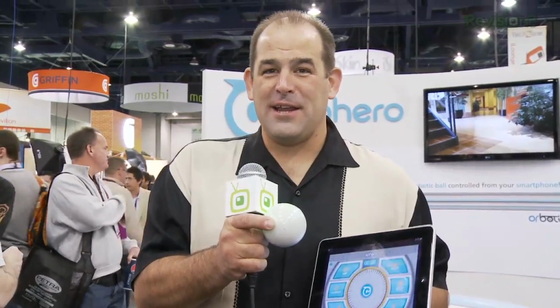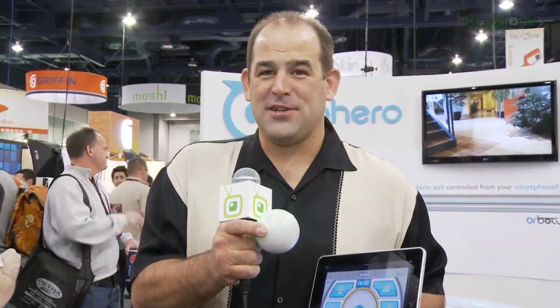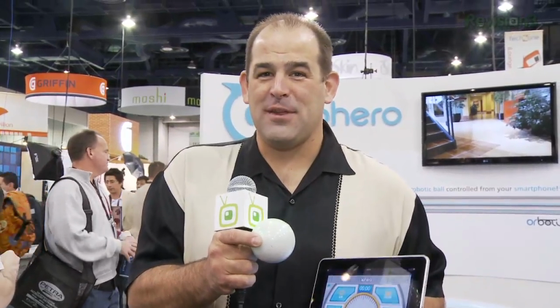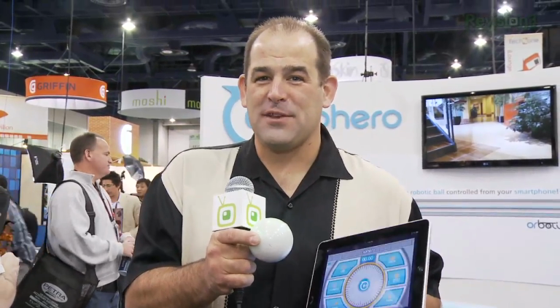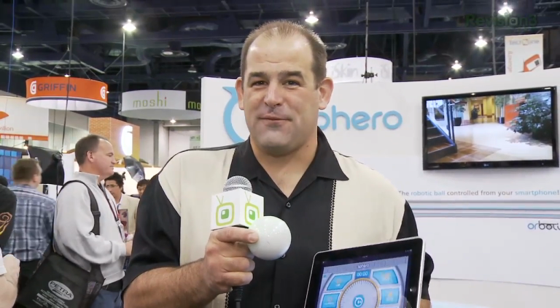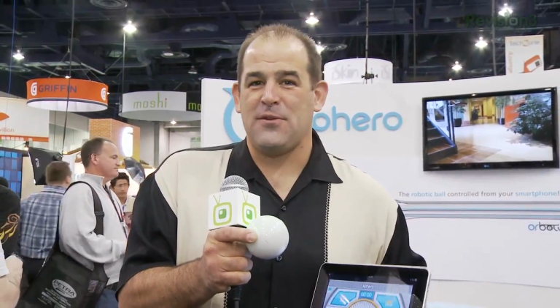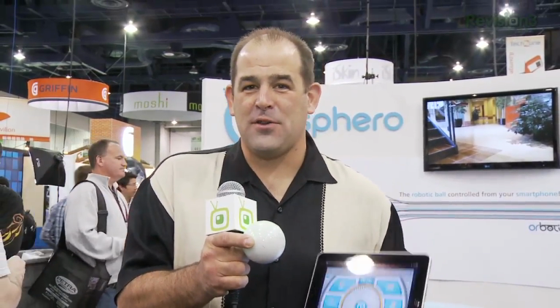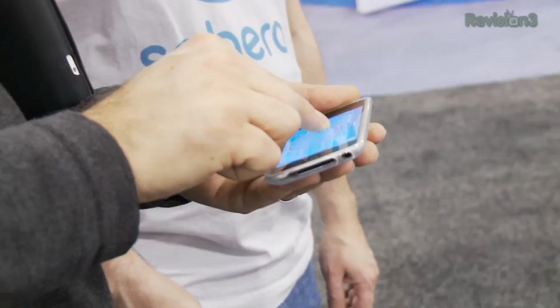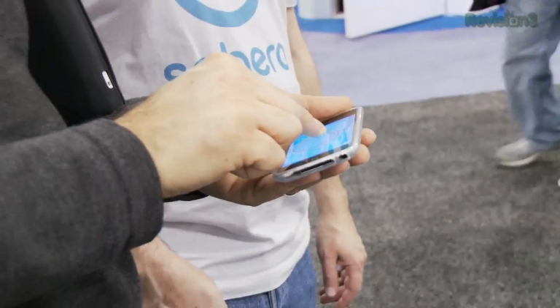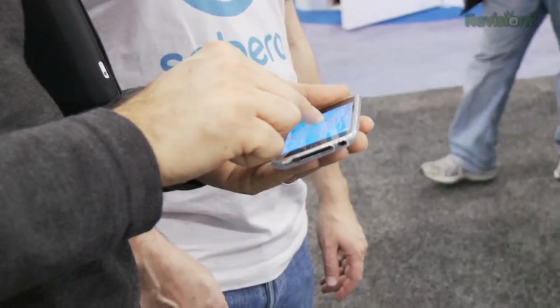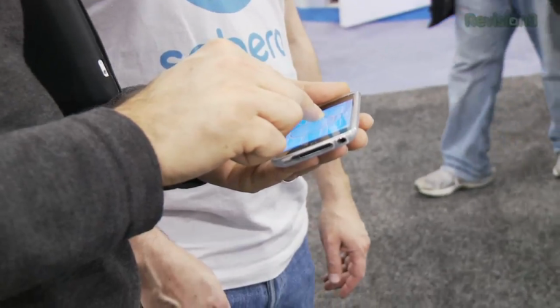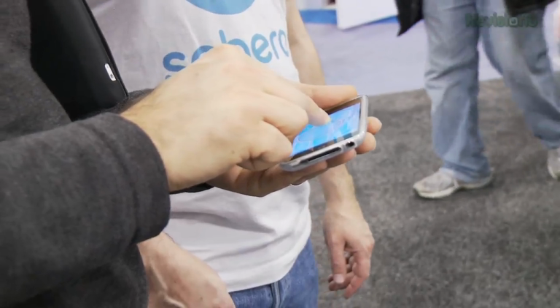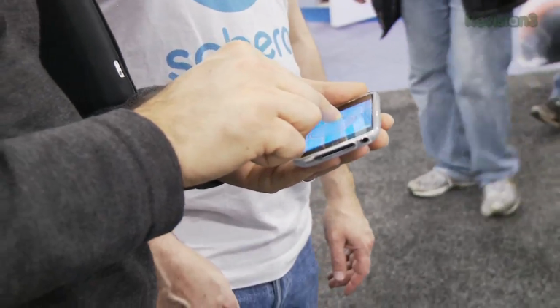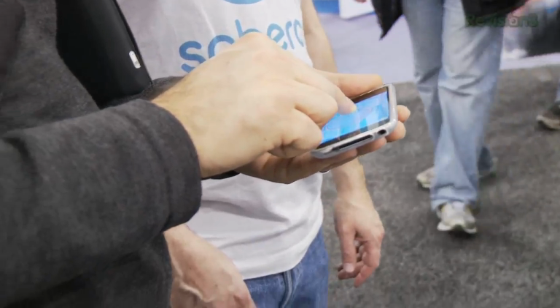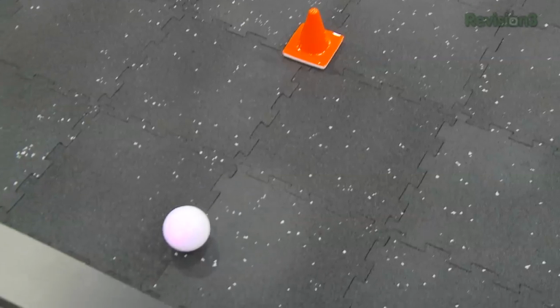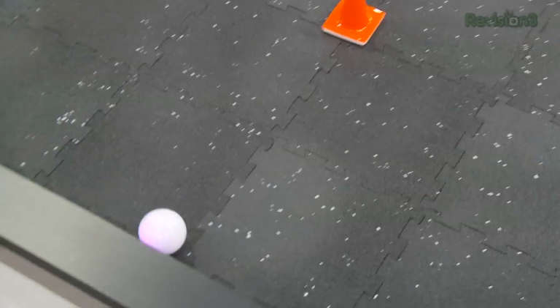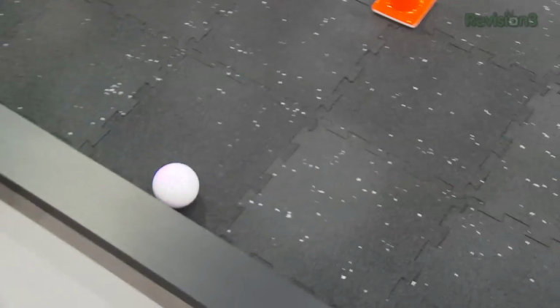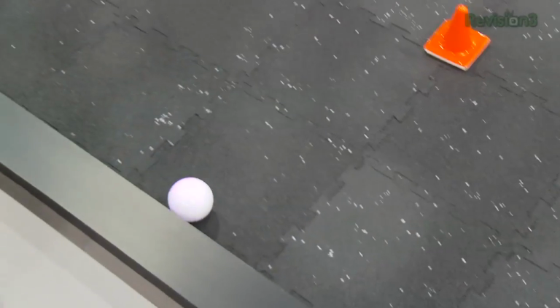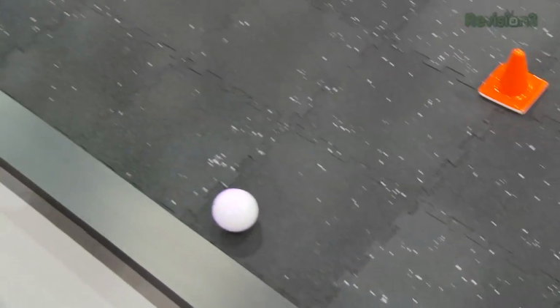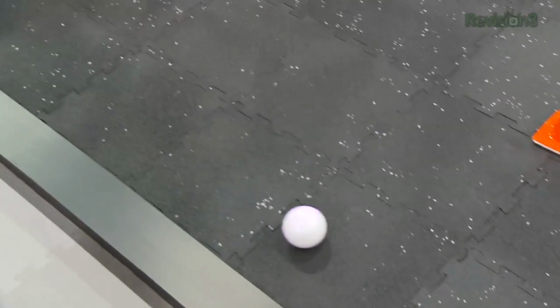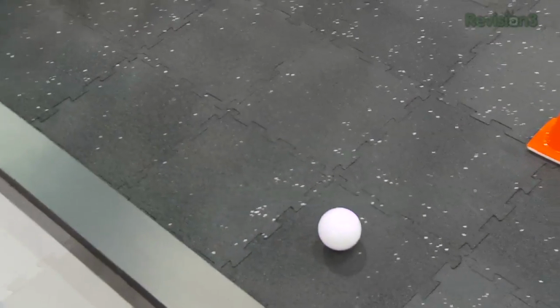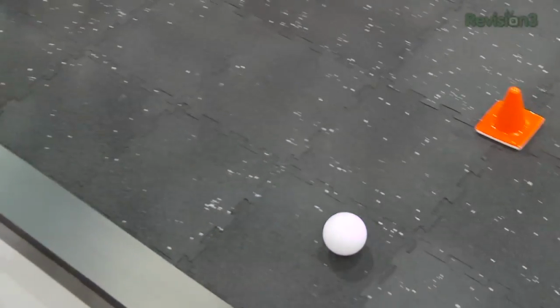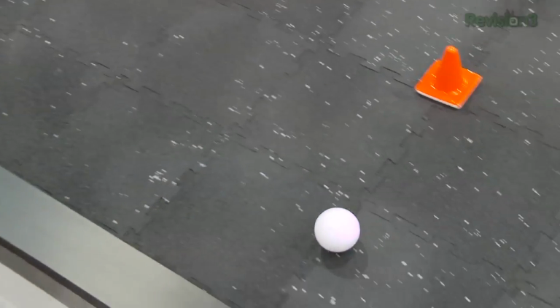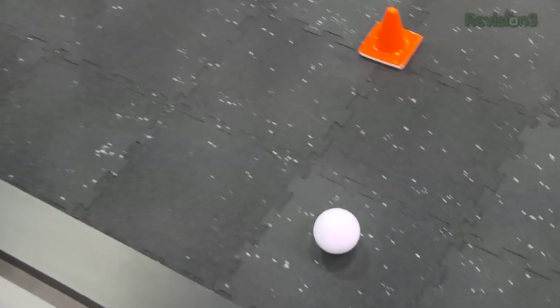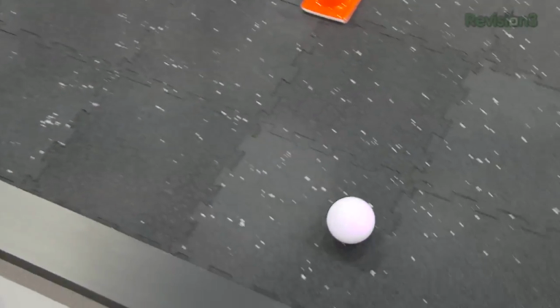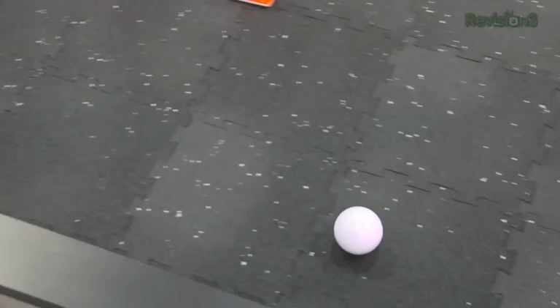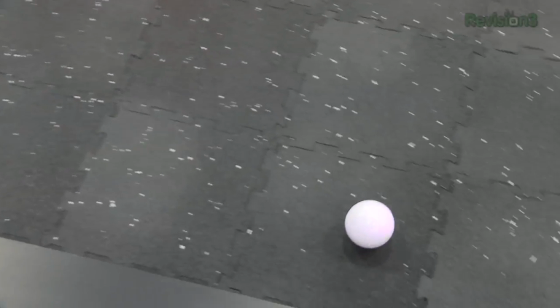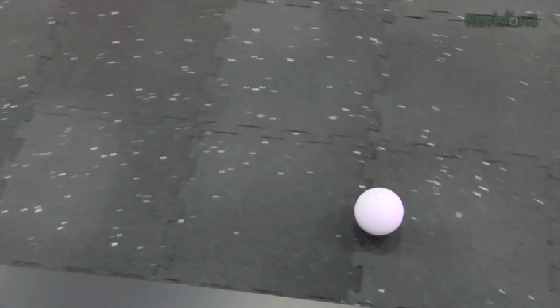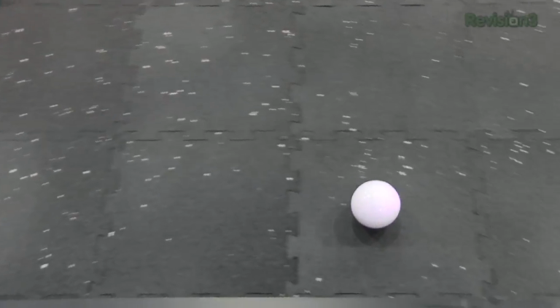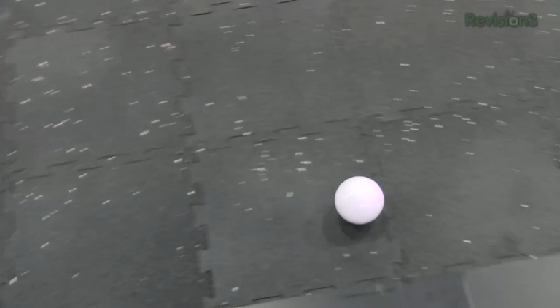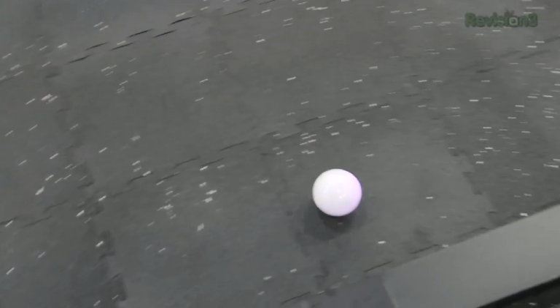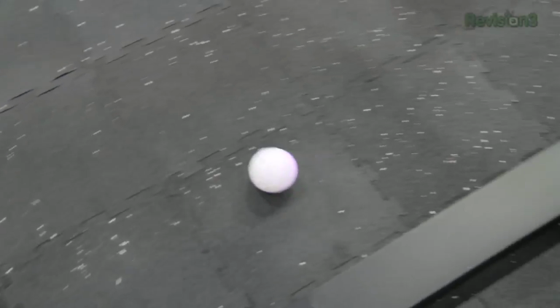Ladies and gentlemen, this is a fun one. Orbotix Sphero, Holiday 2011, right around $100, hopefully a little bit less. Check it out, people.